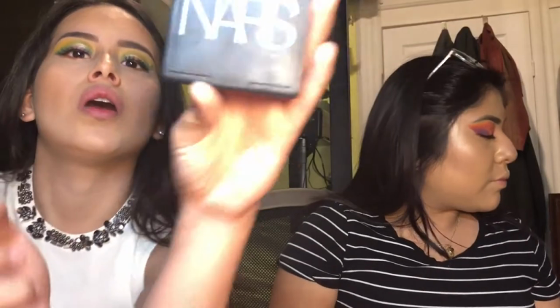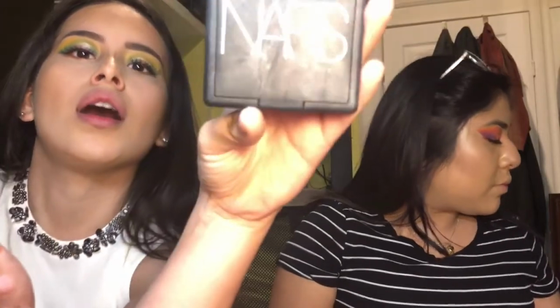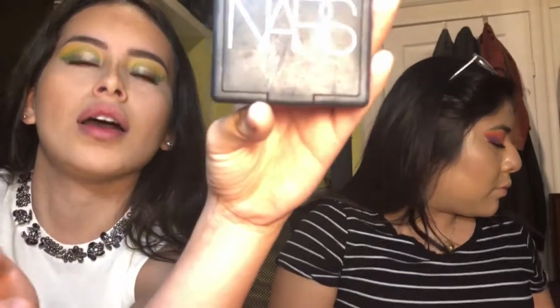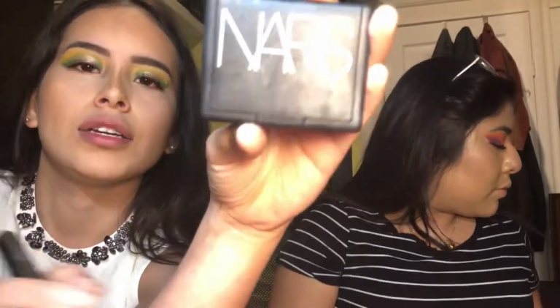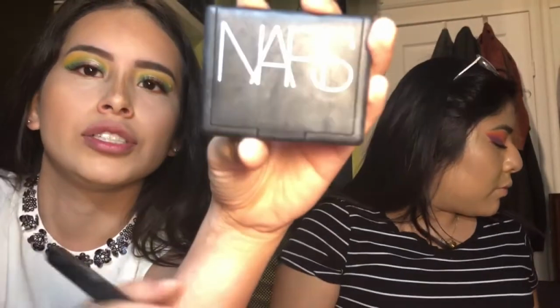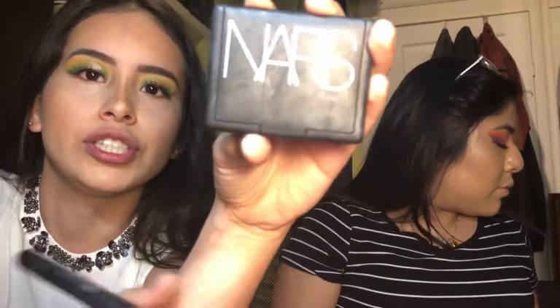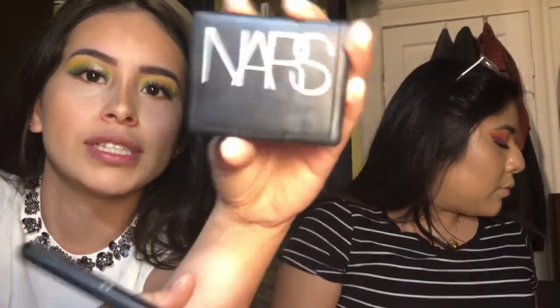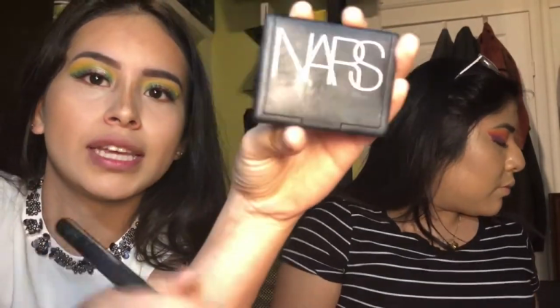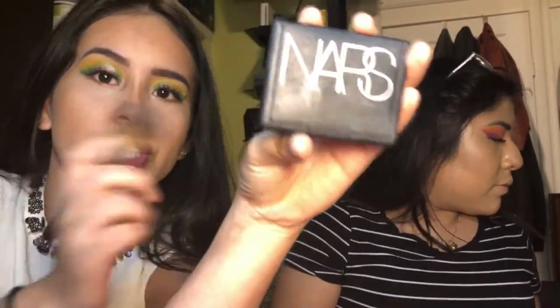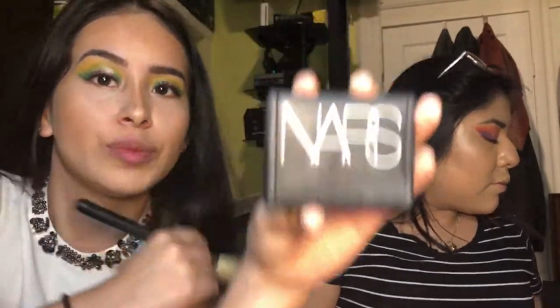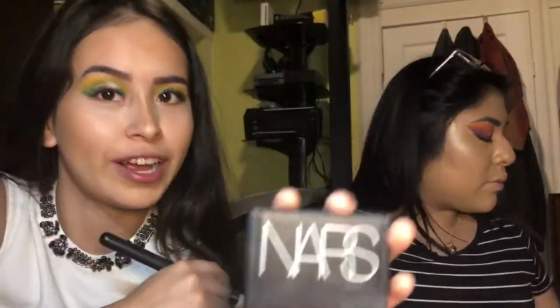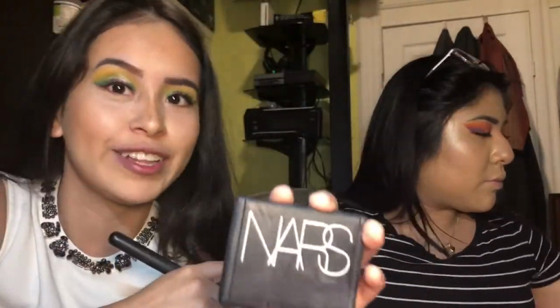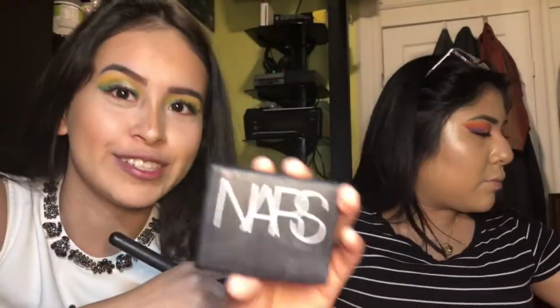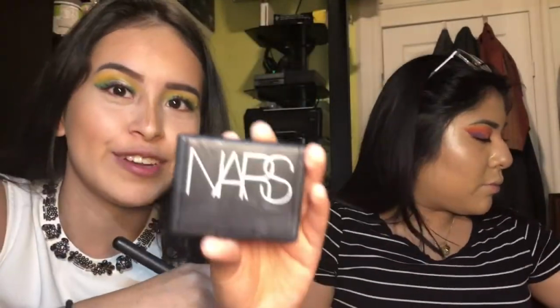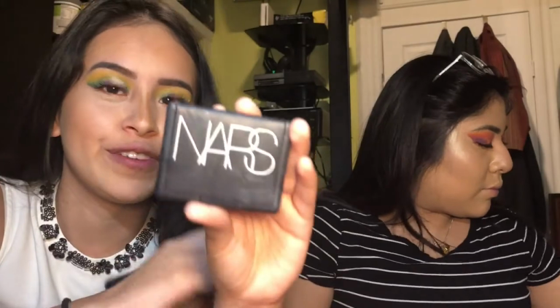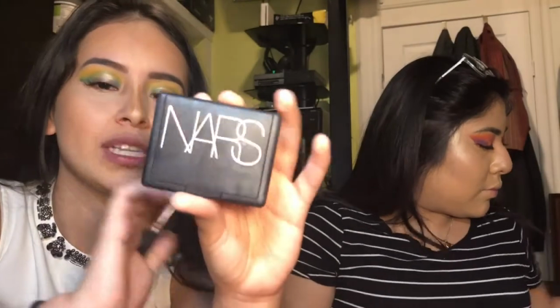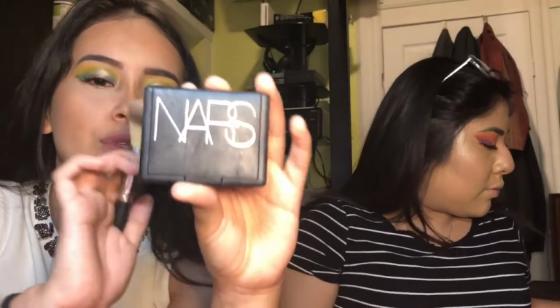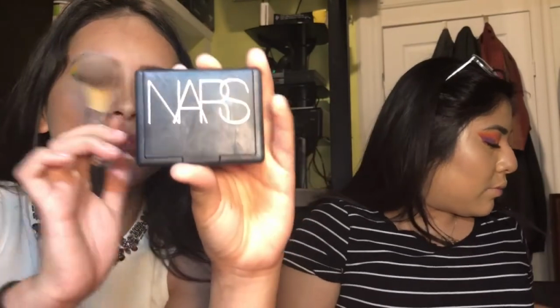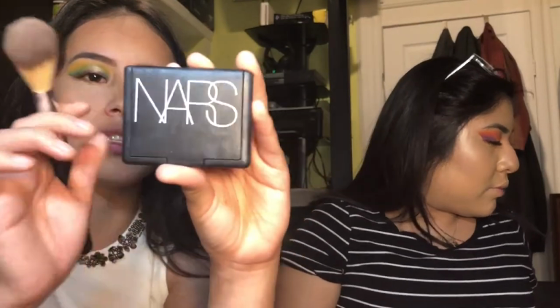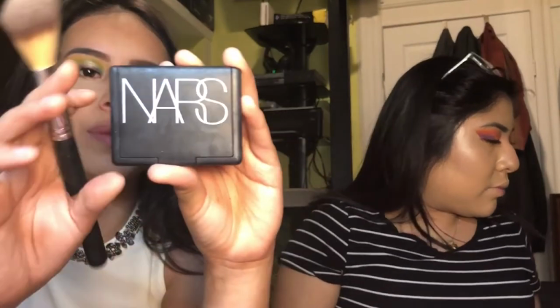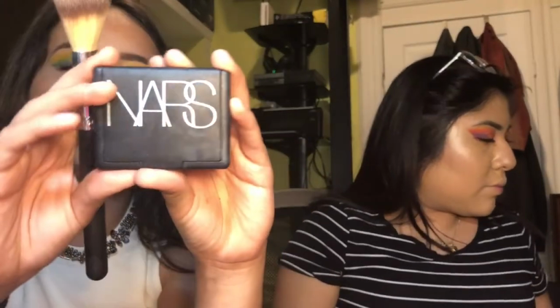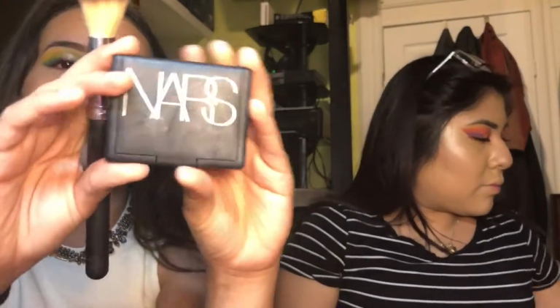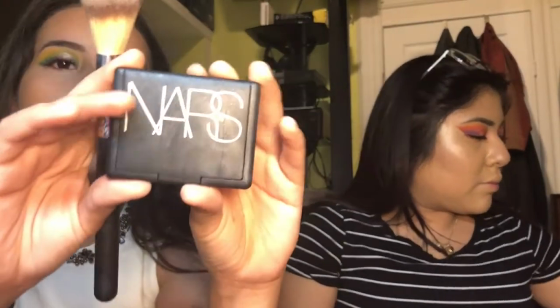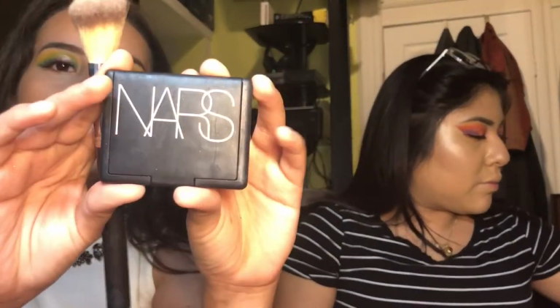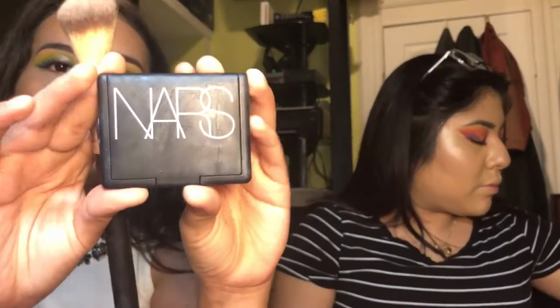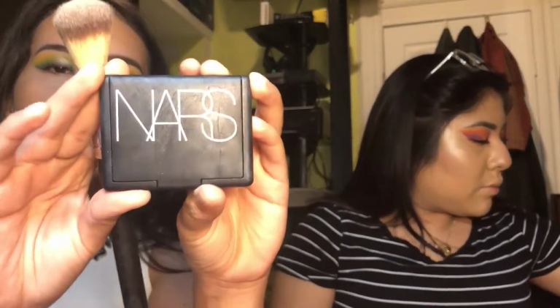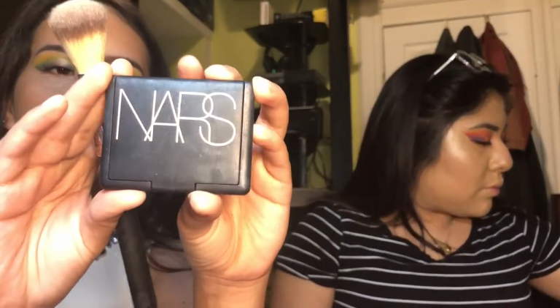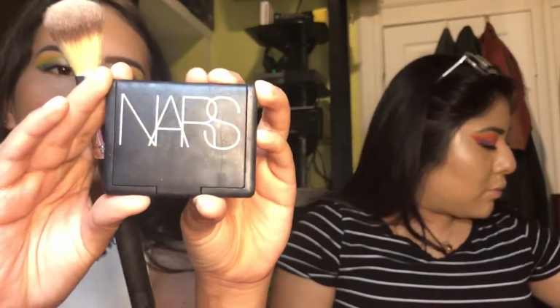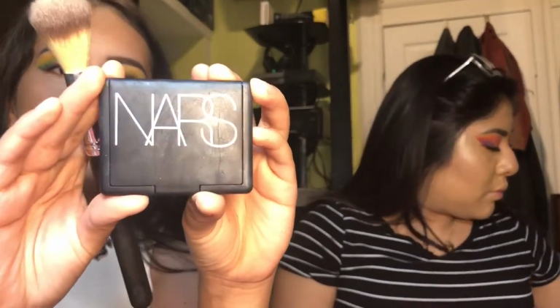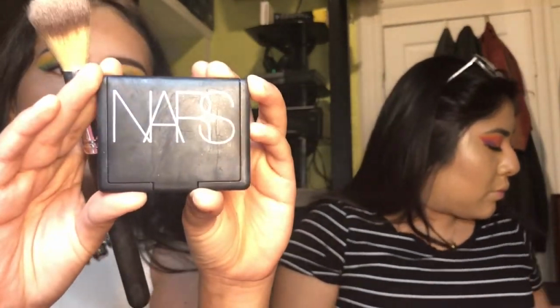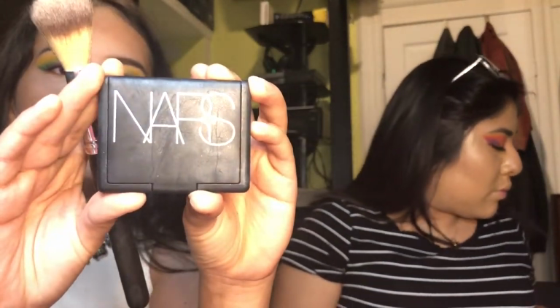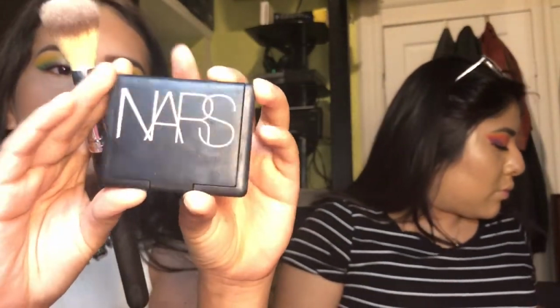Just like she brought color to her face, I'm gonna do the same thing and I'm gonna use the NARS blush.